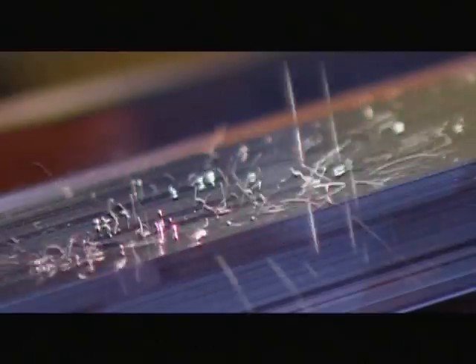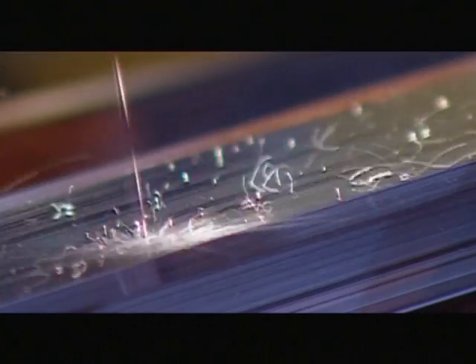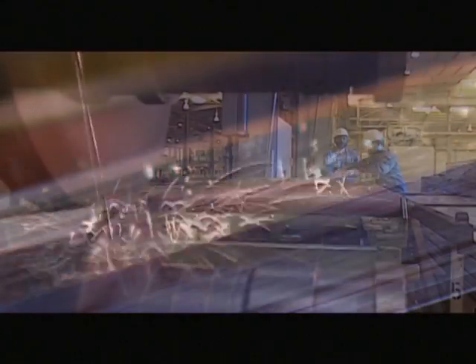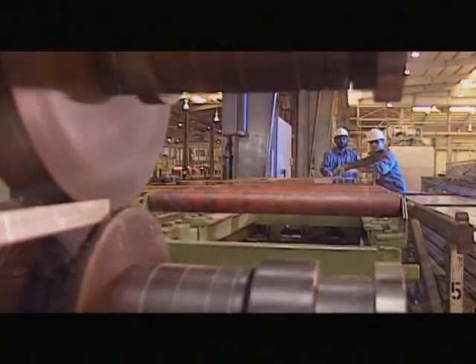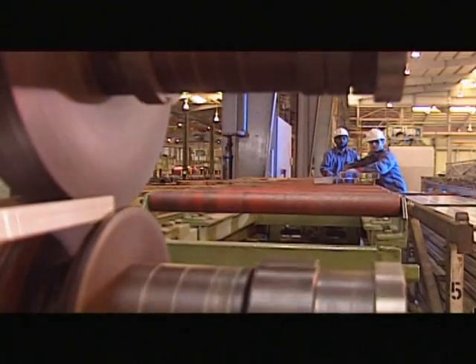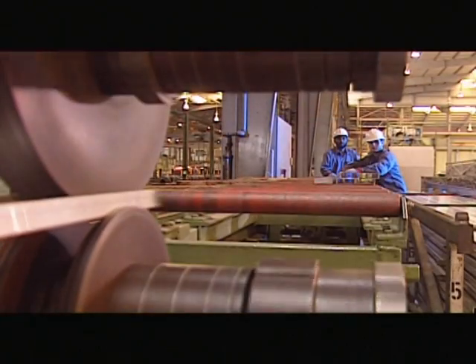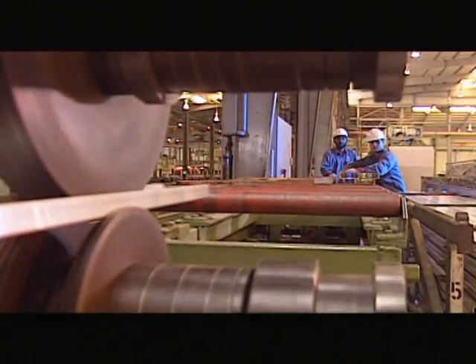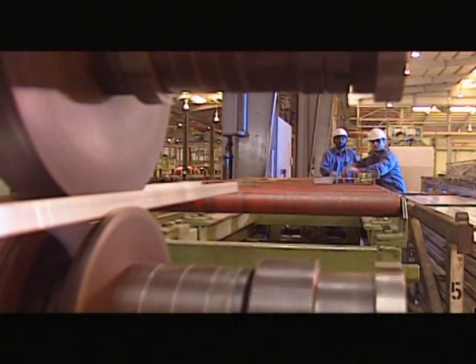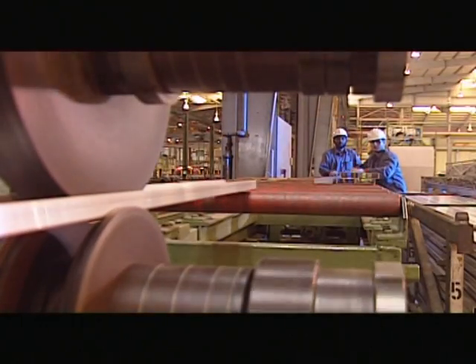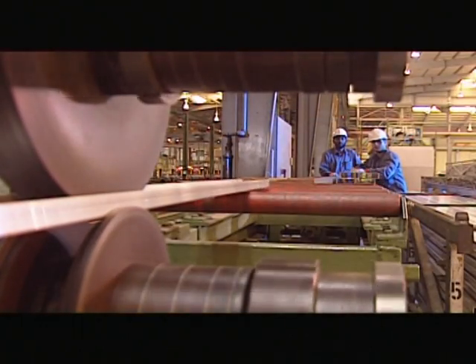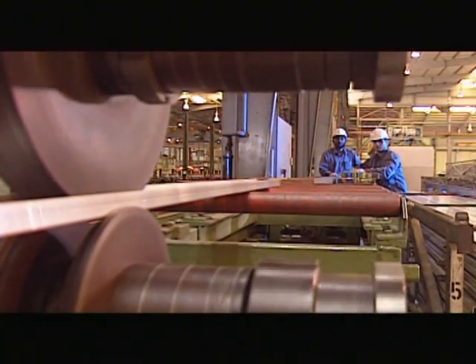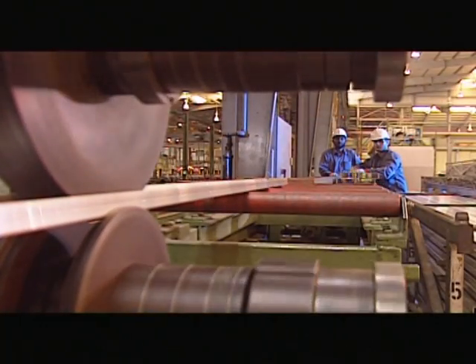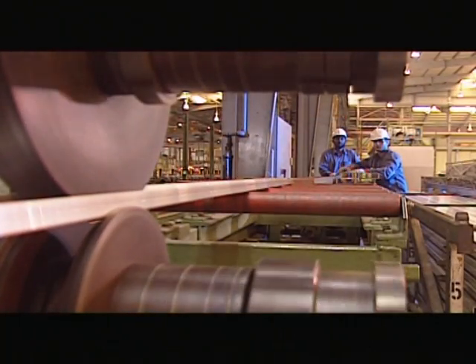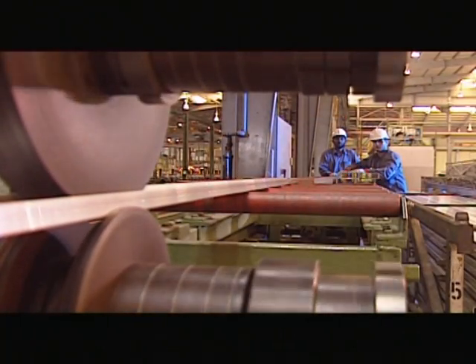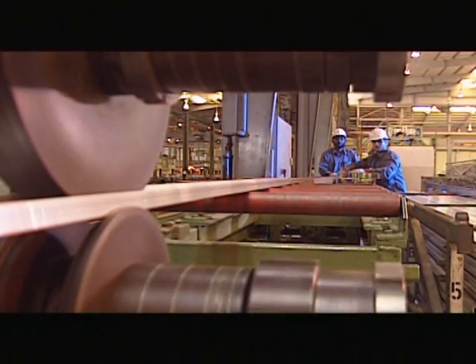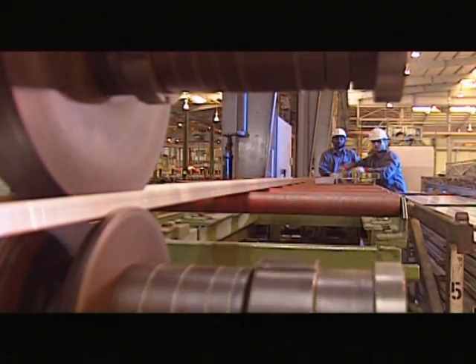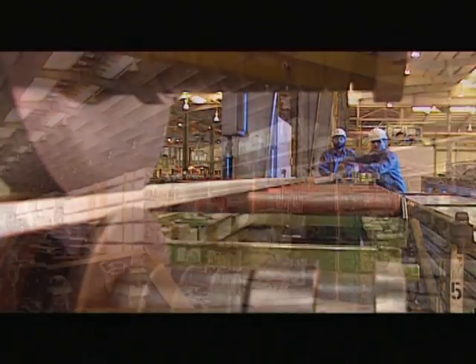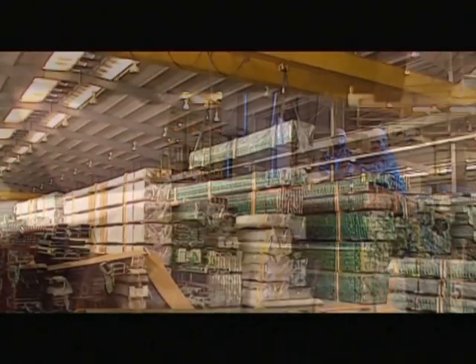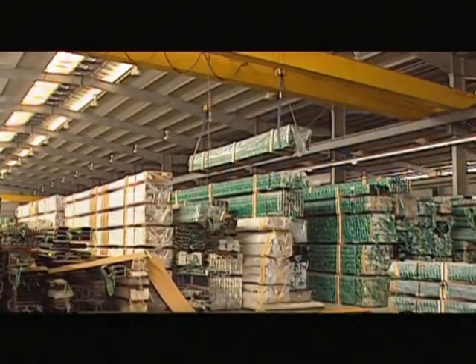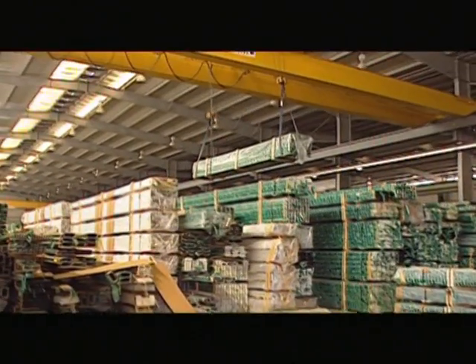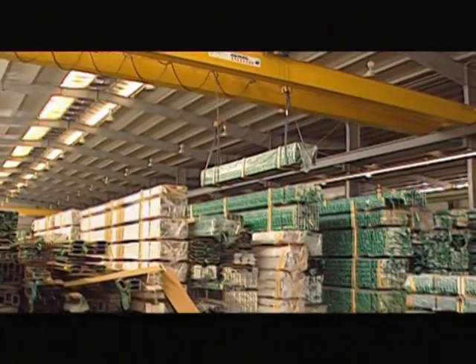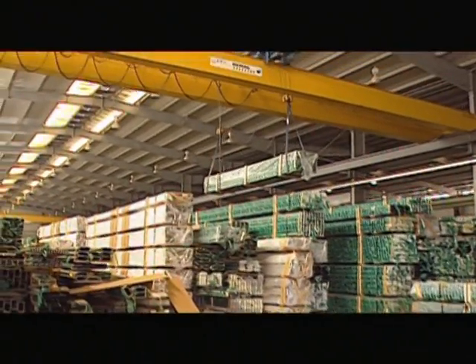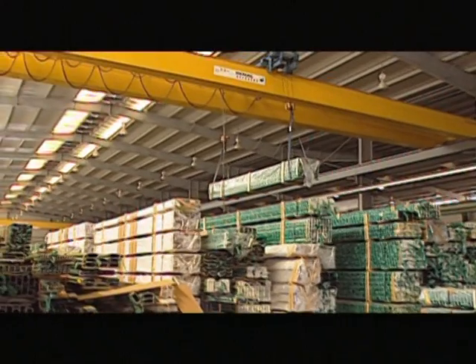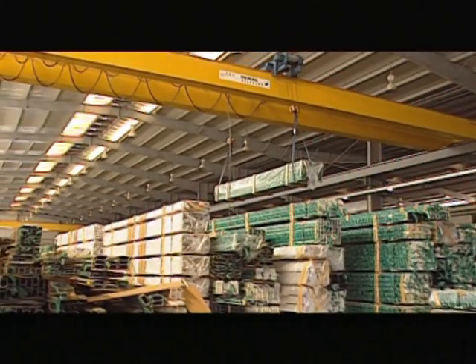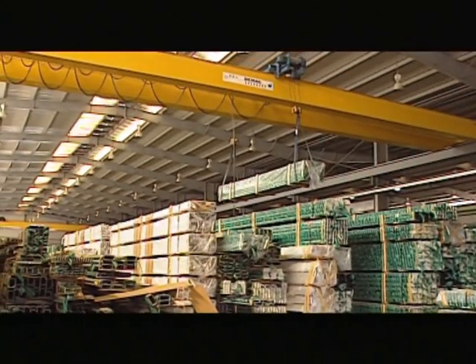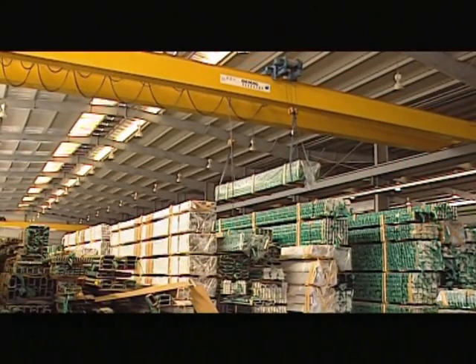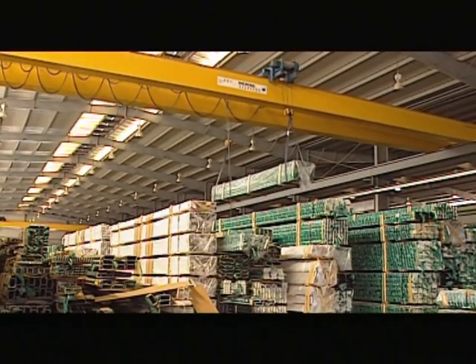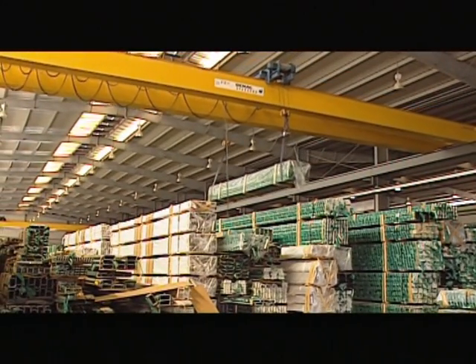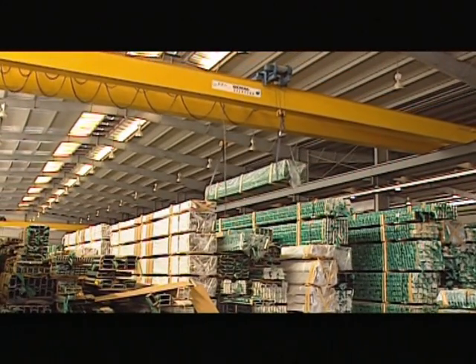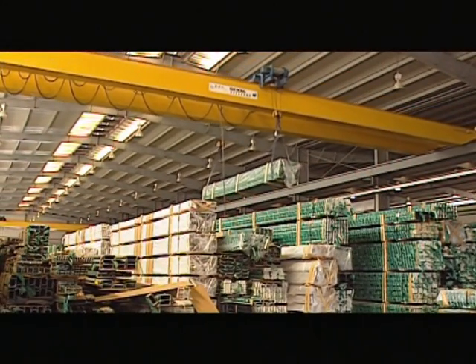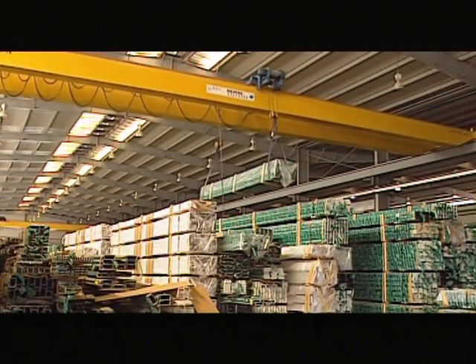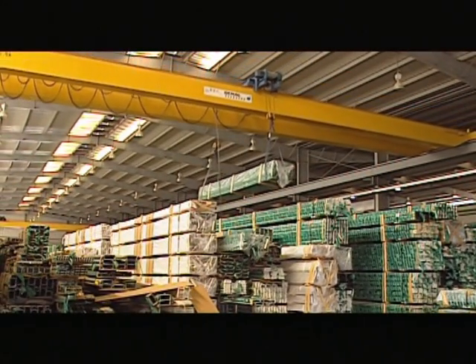Alupco is a company known to provide creative aluminium solutions, regardless of shape, size or colour.